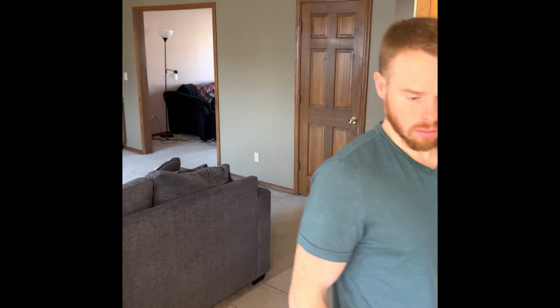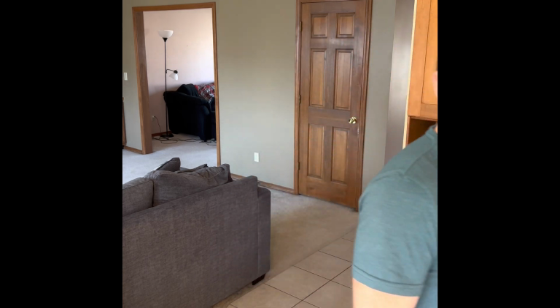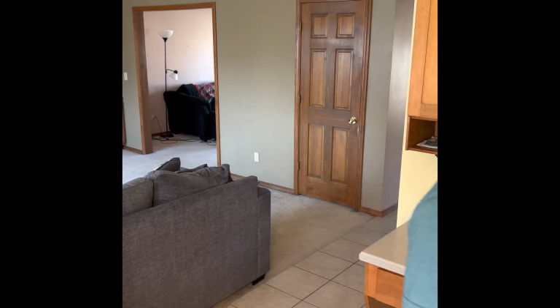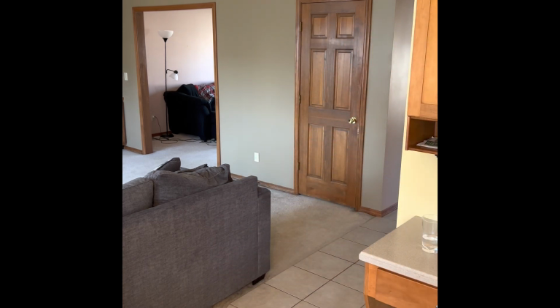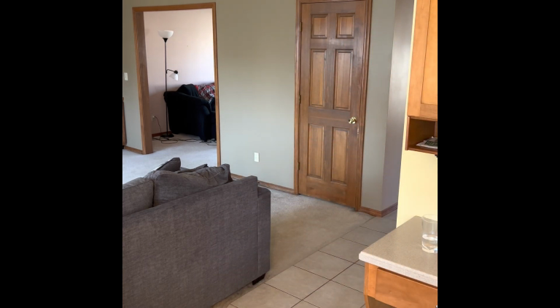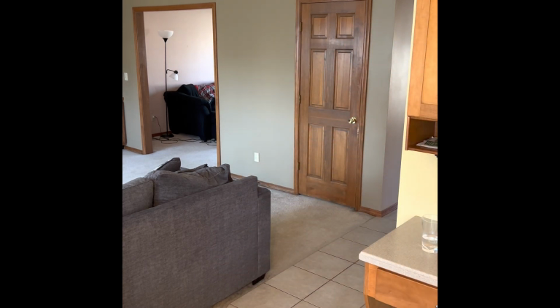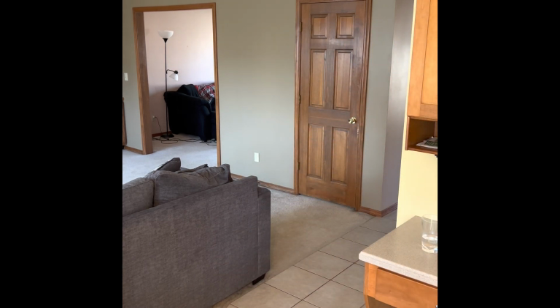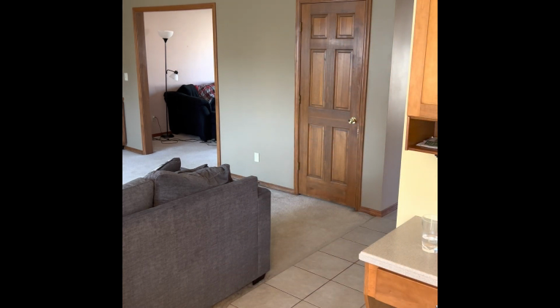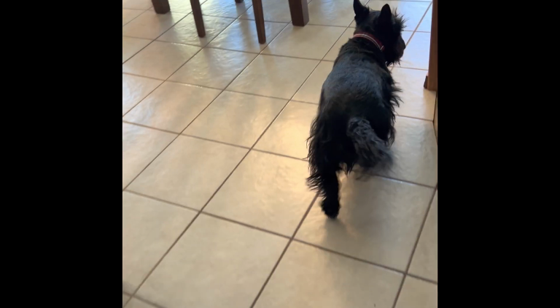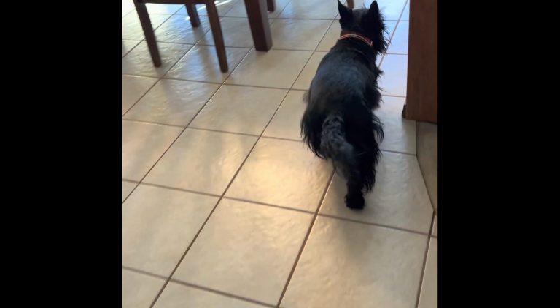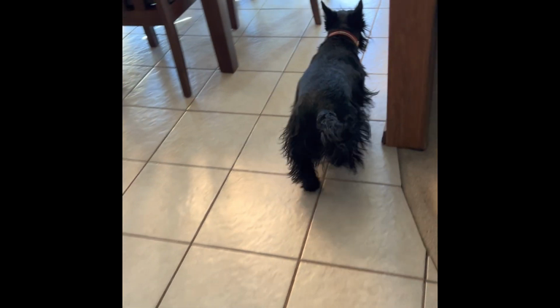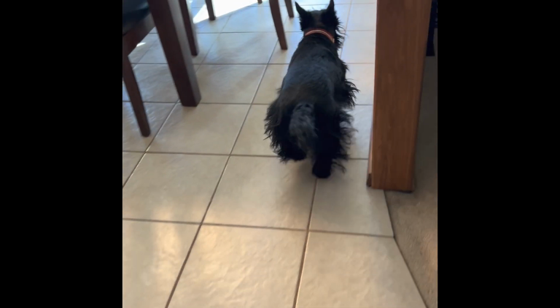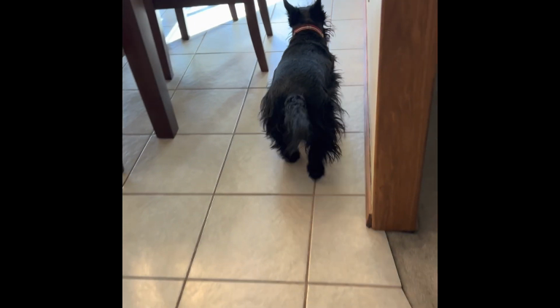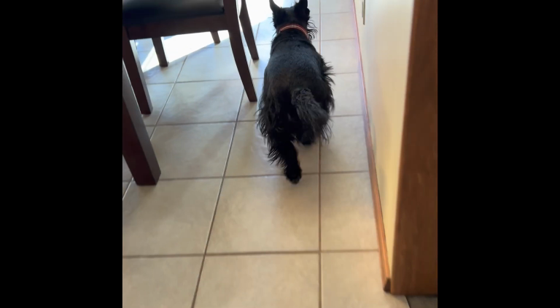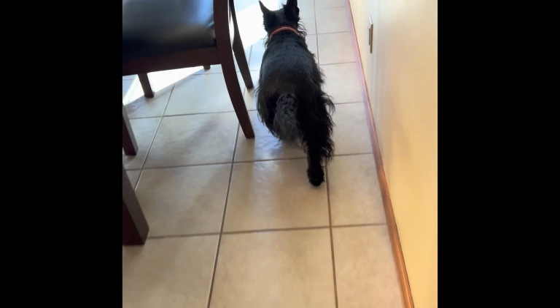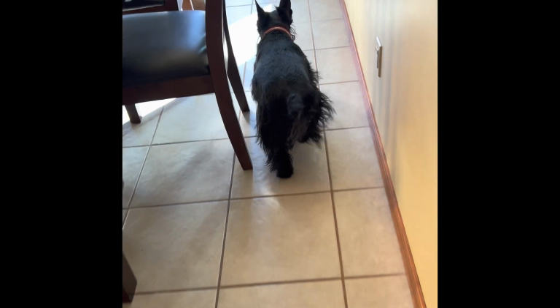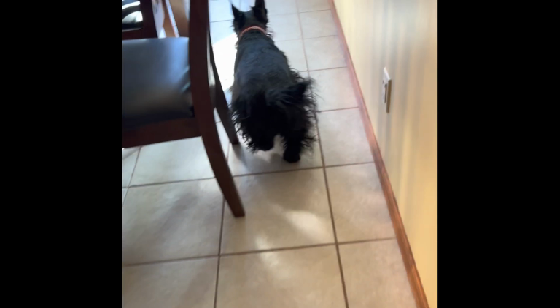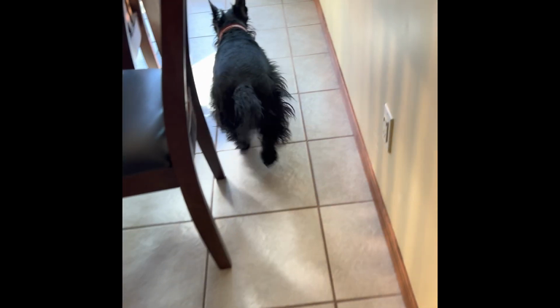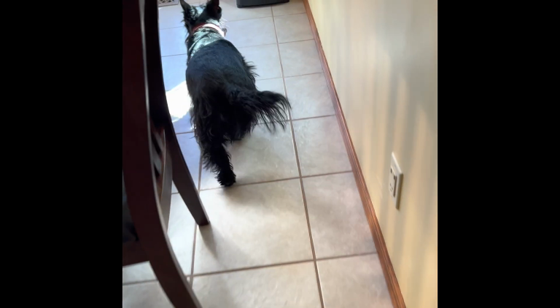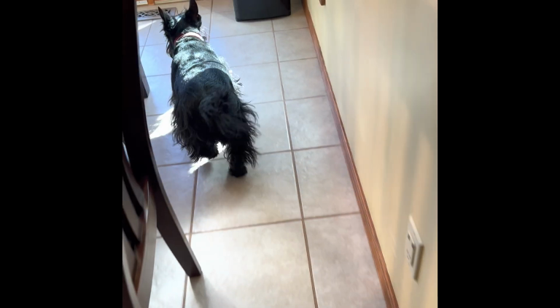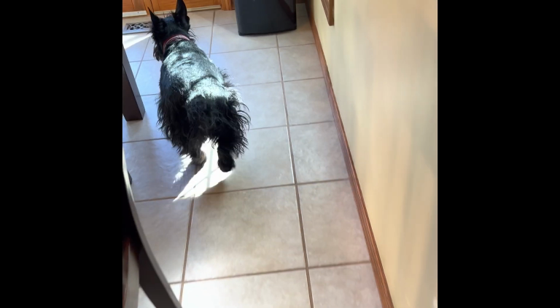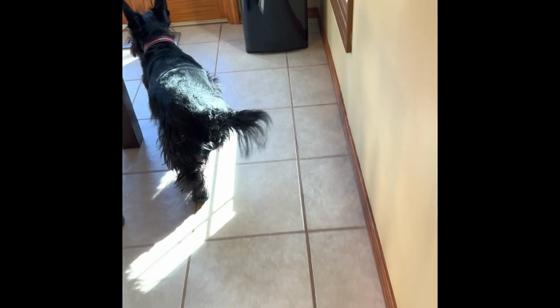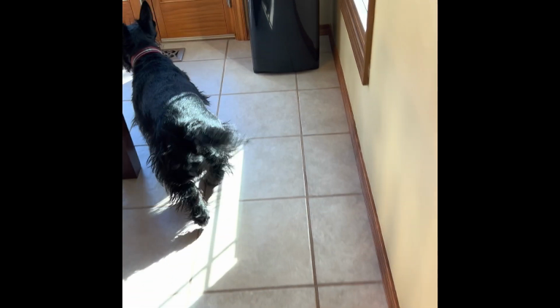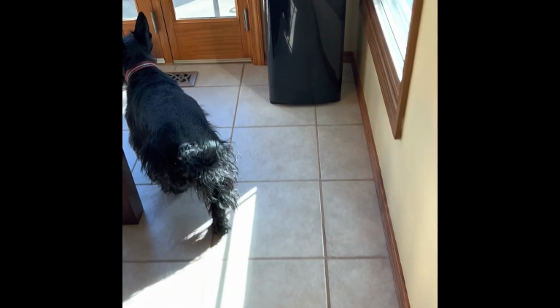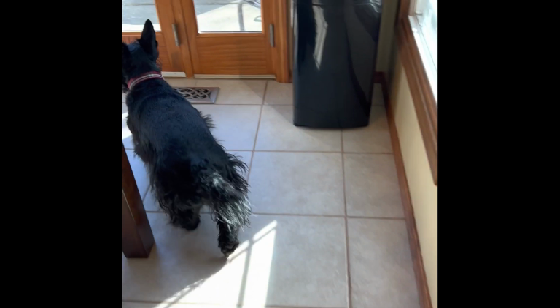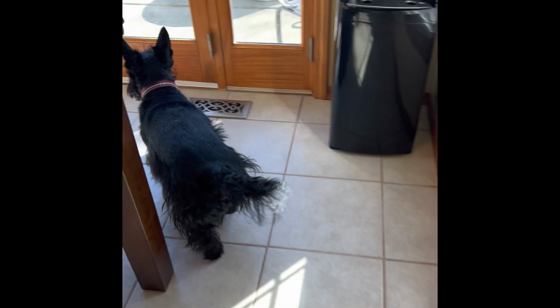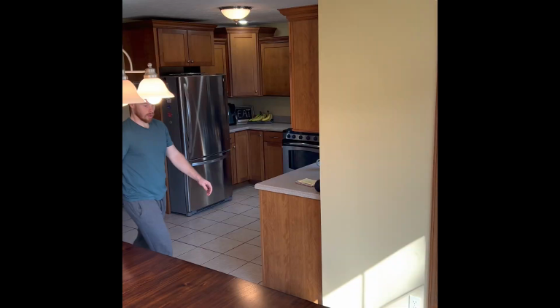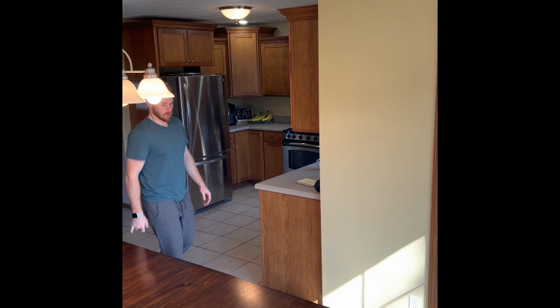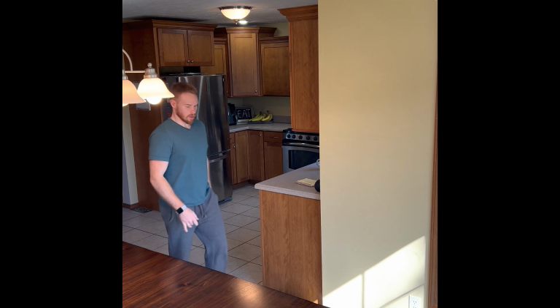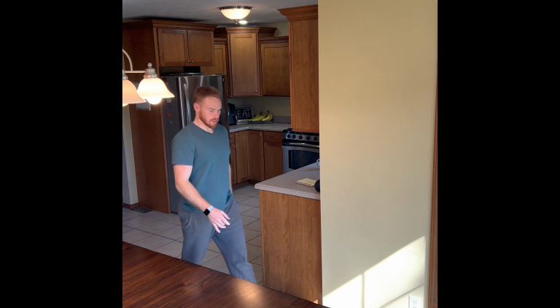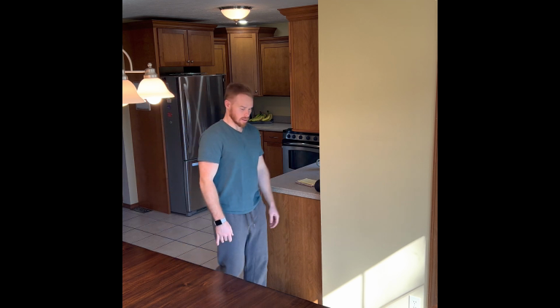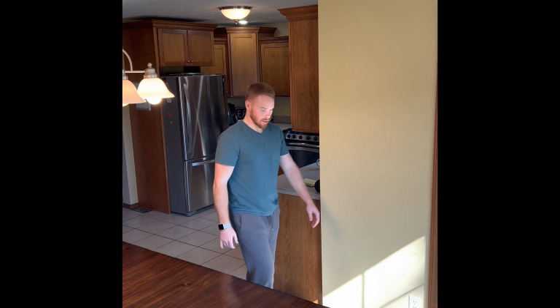Come on, you ready to go outside? Blake, you ready to go outside, buddy?